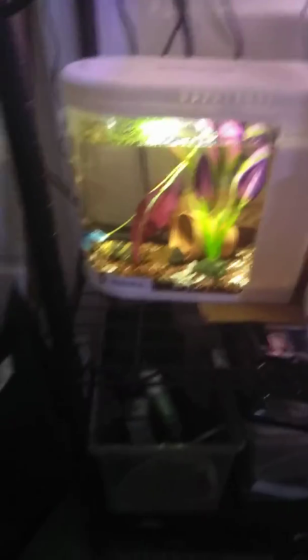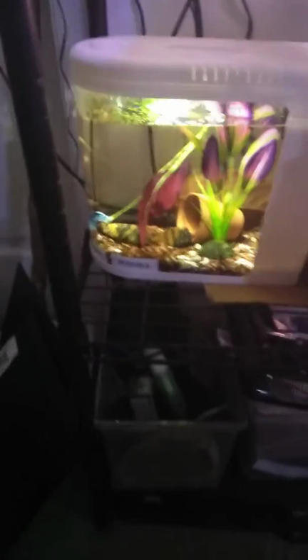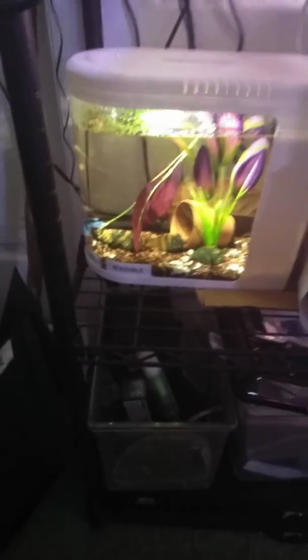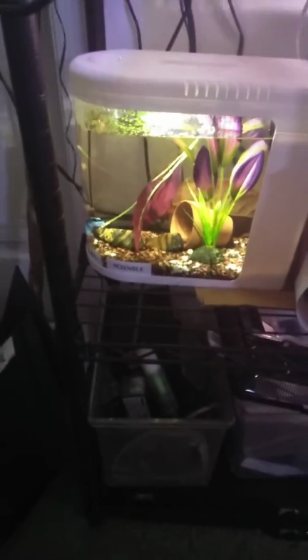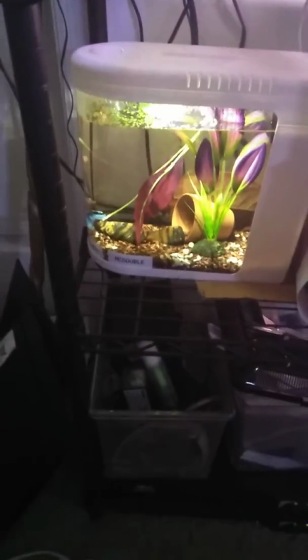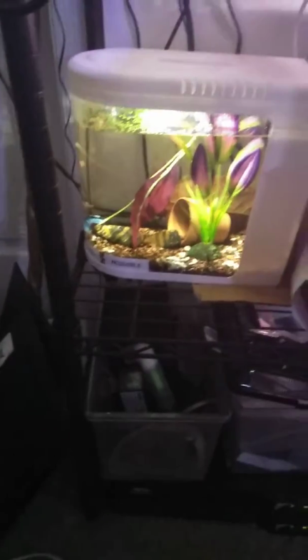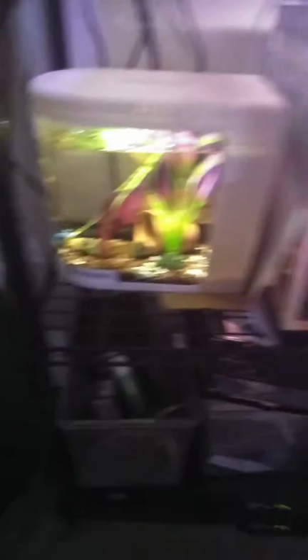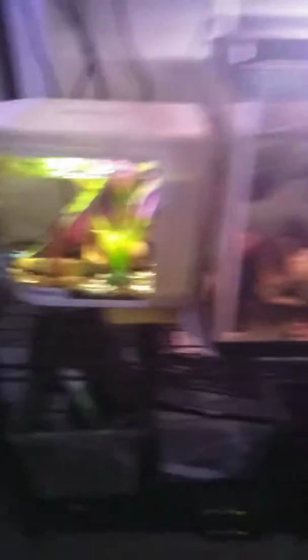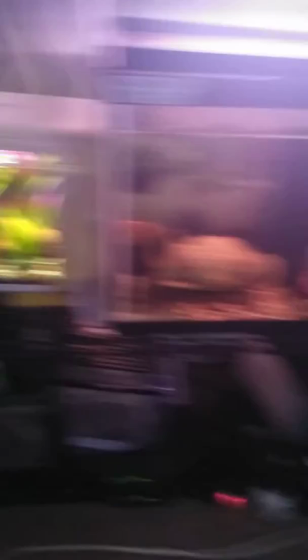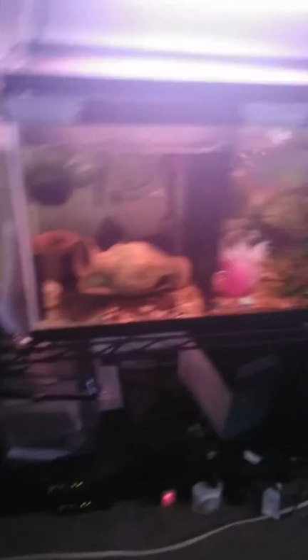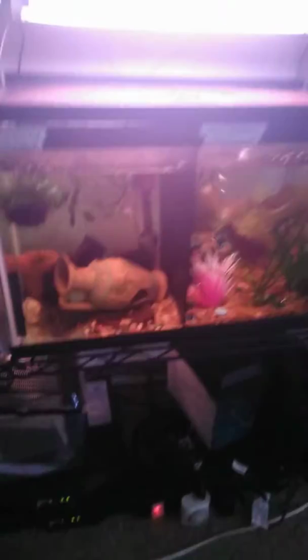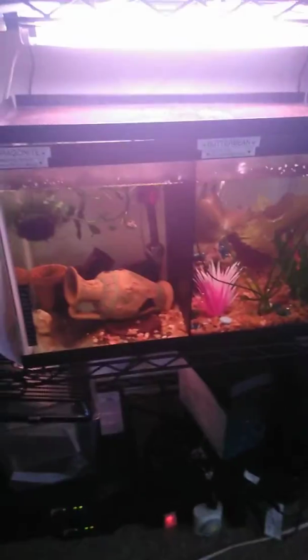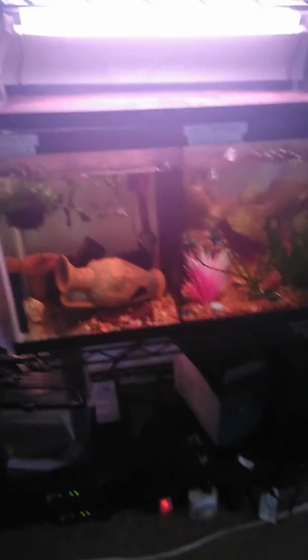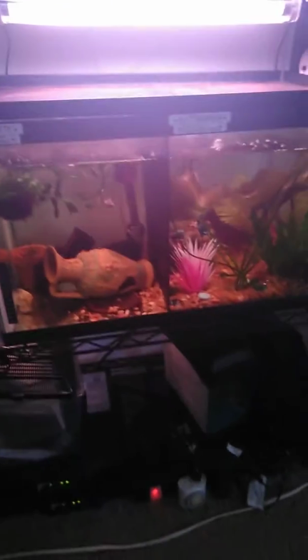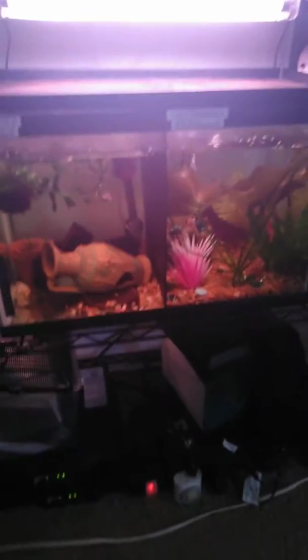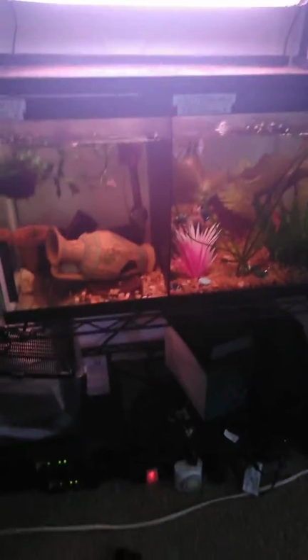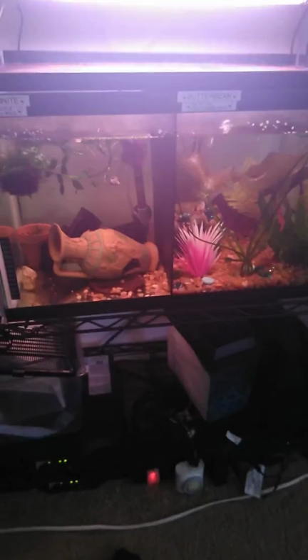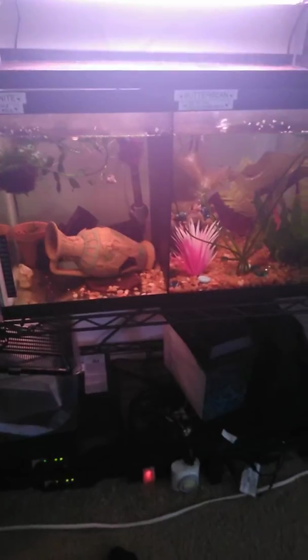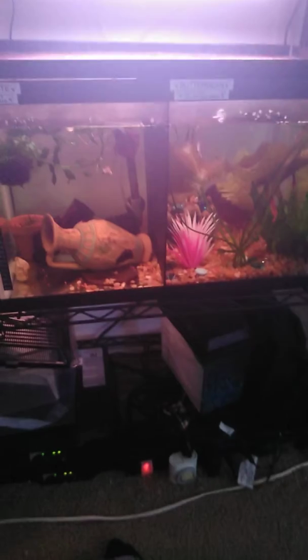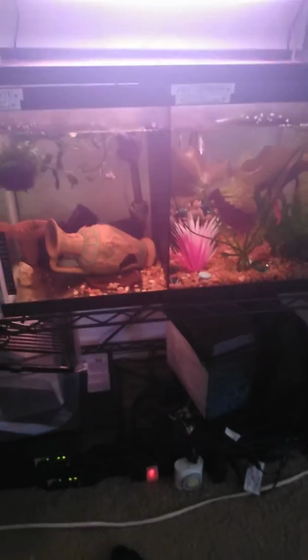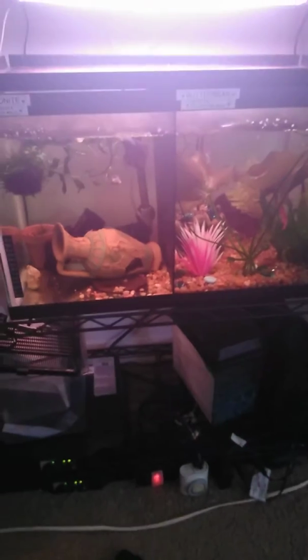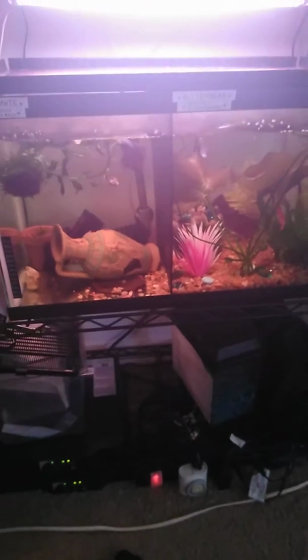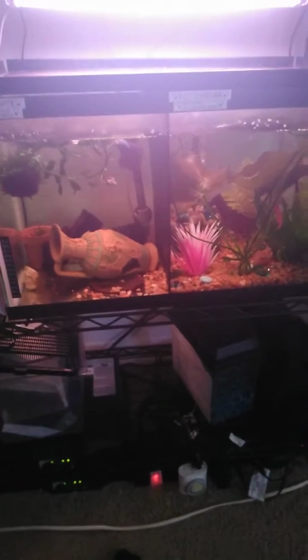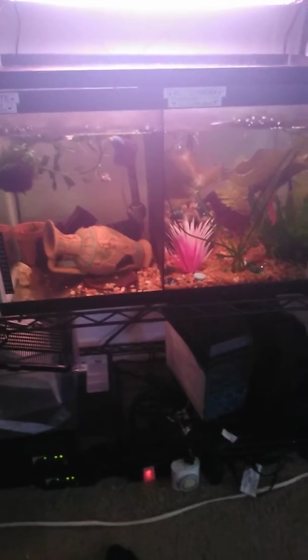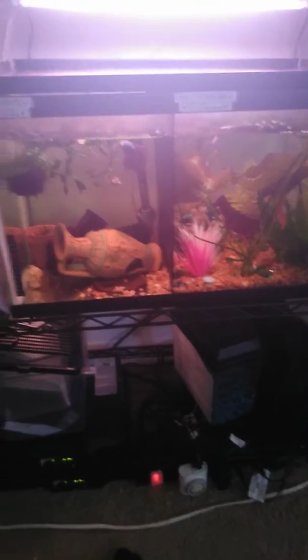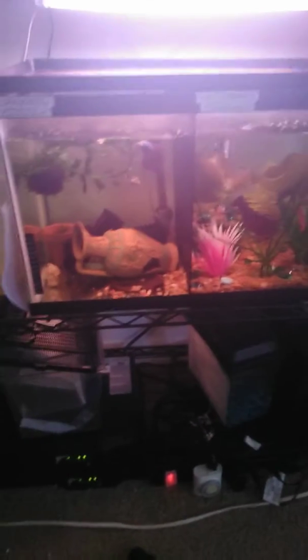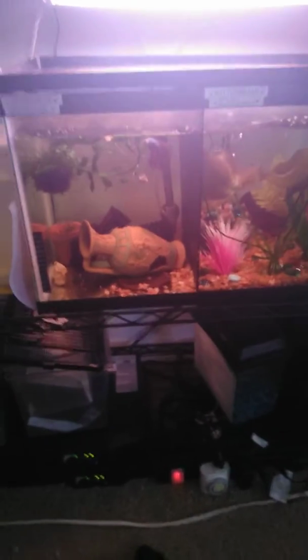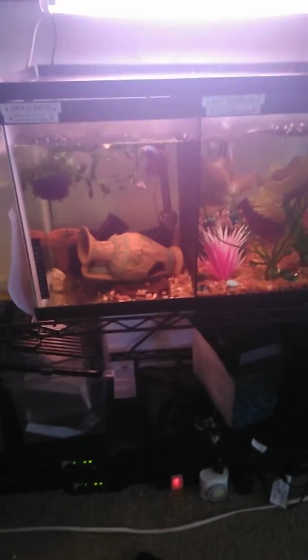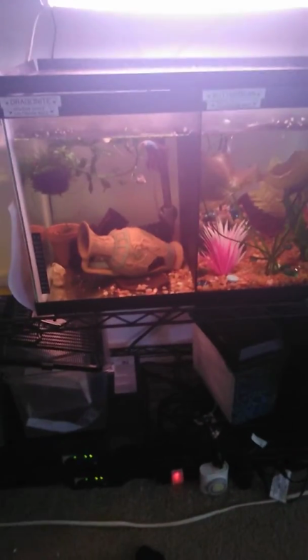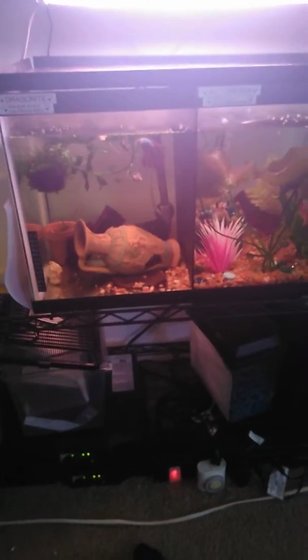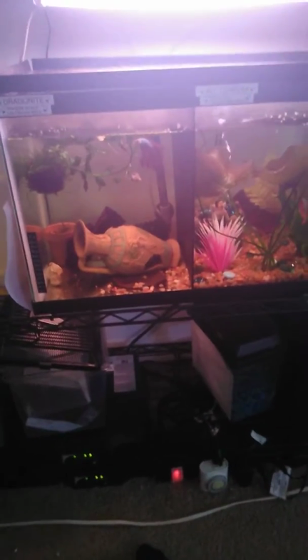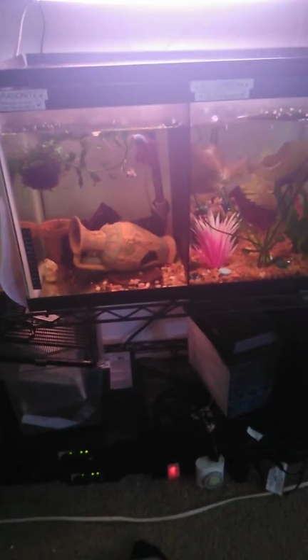We've got McDouble down here. We've got a split 10-gallon here — one side has rocks, the other side's bare bottom.